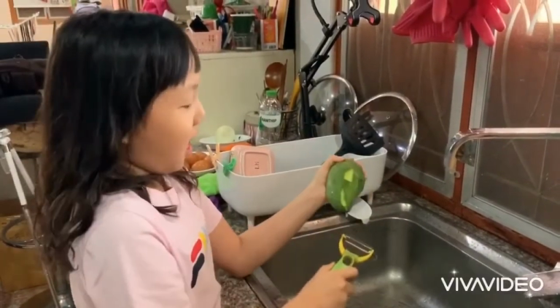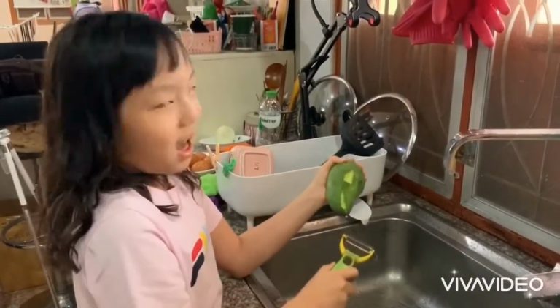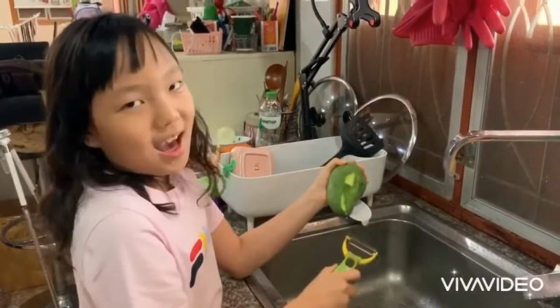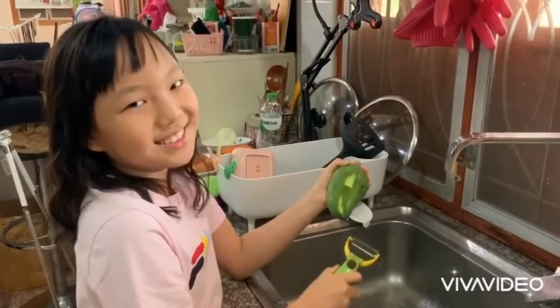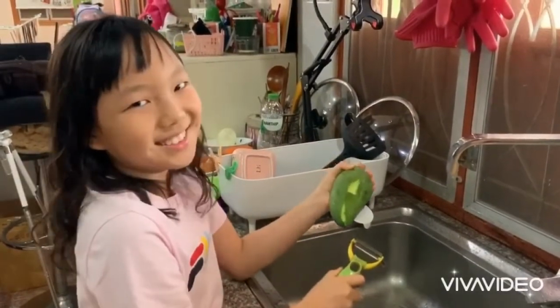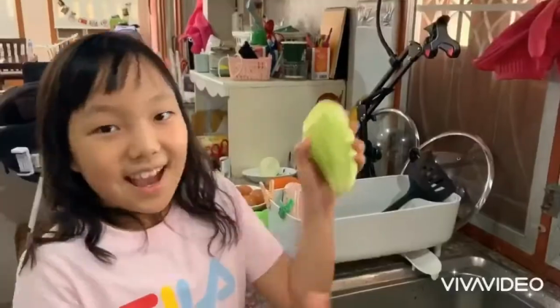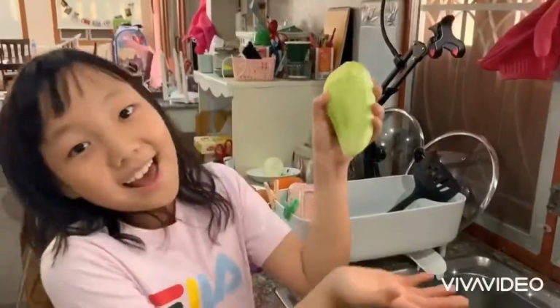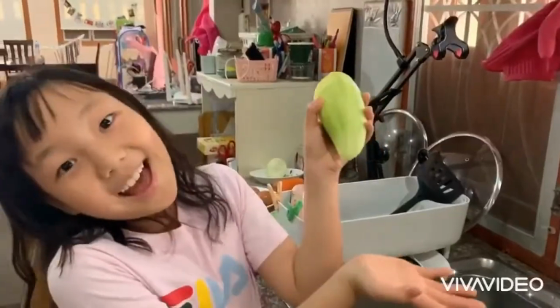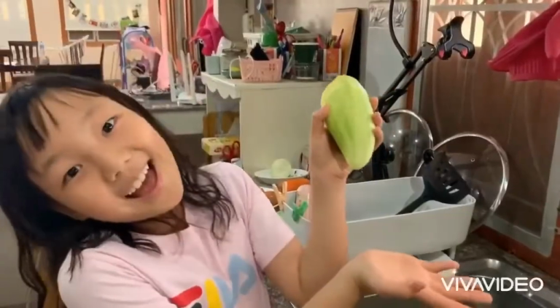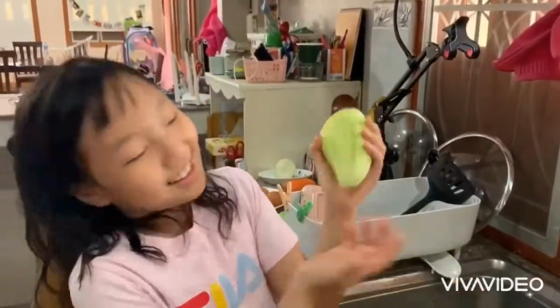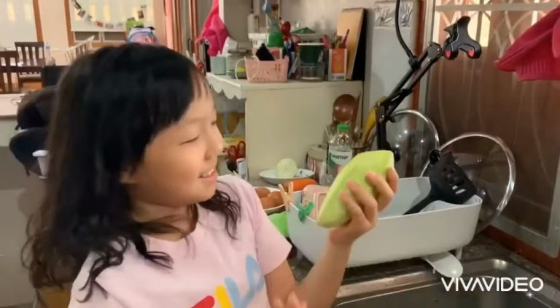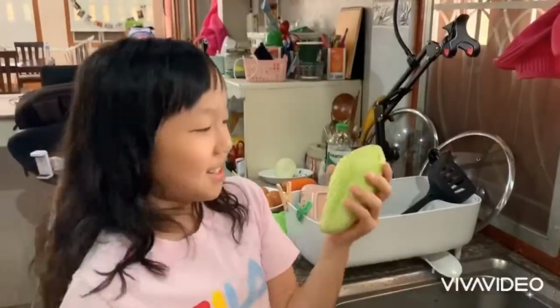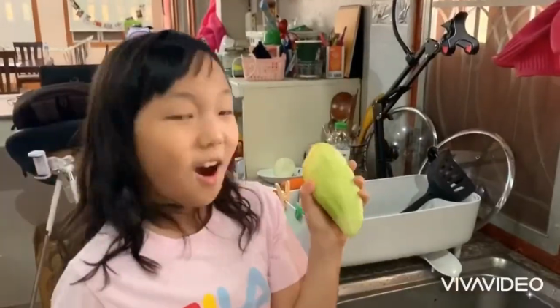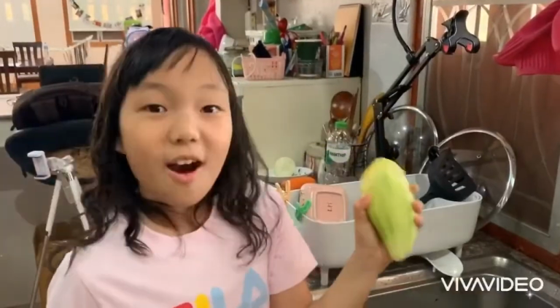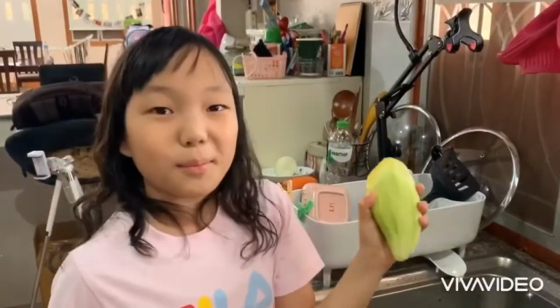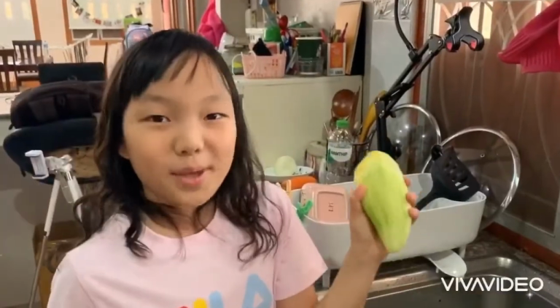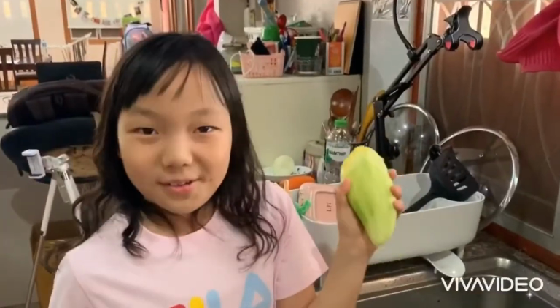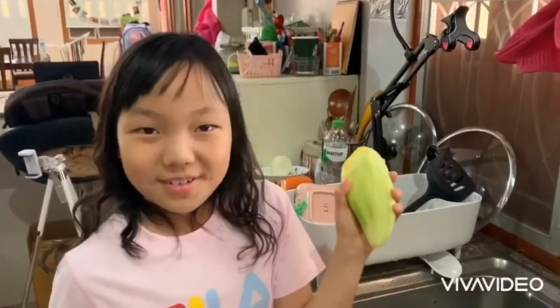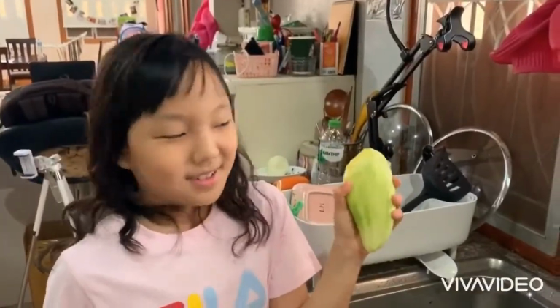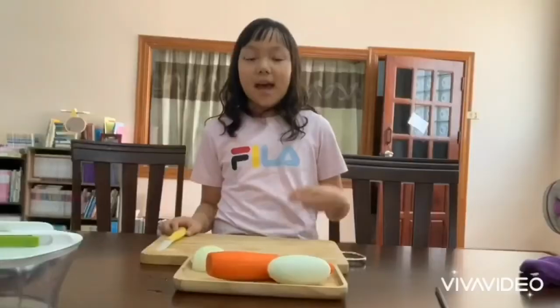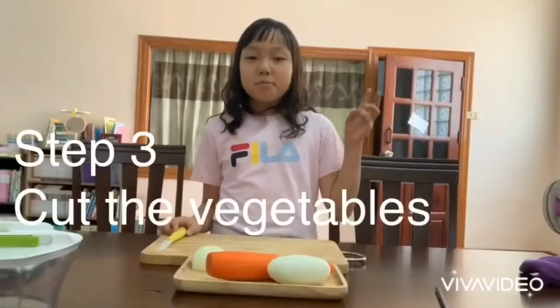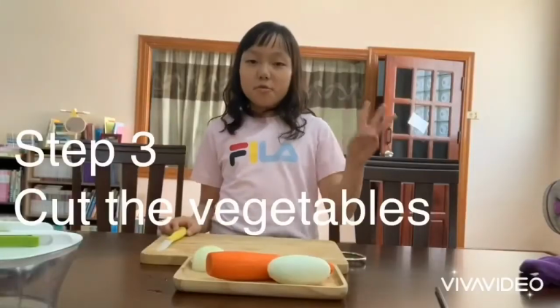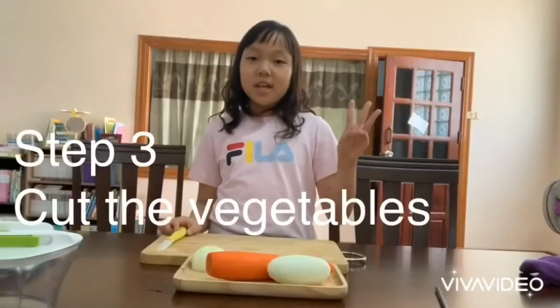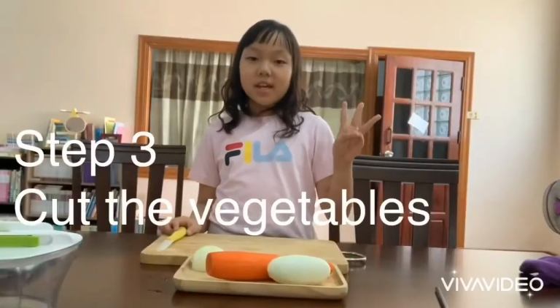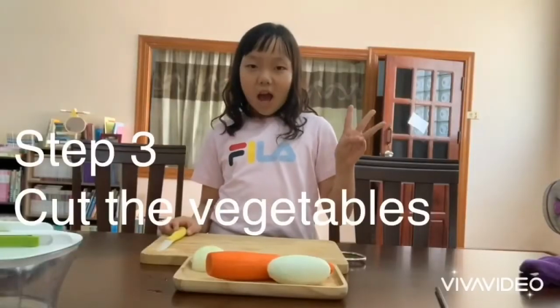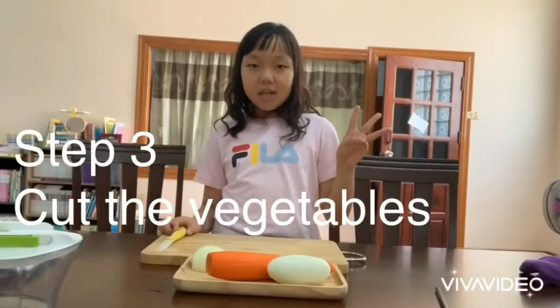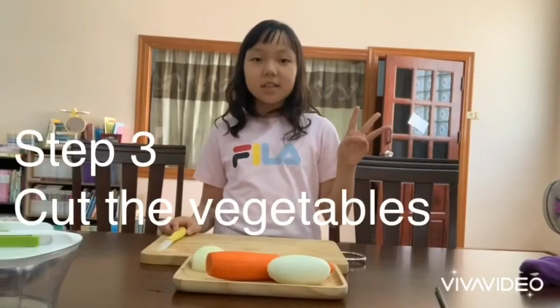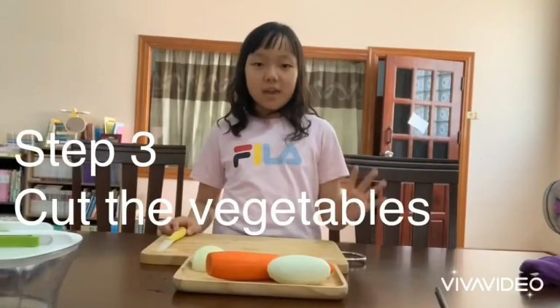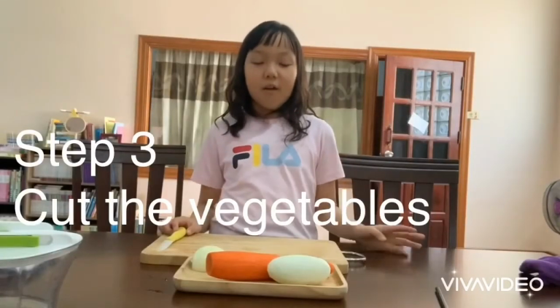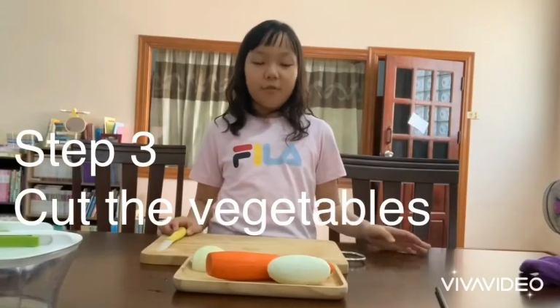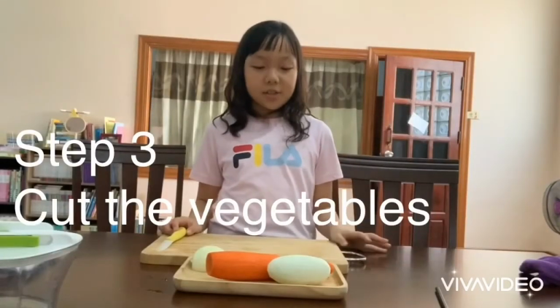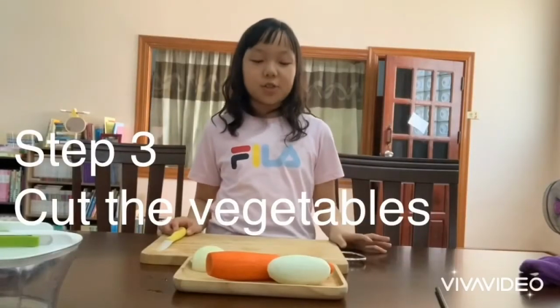Tada! It's all cute. Step three, cut the vegetables.